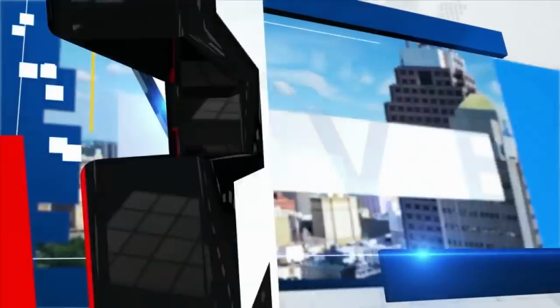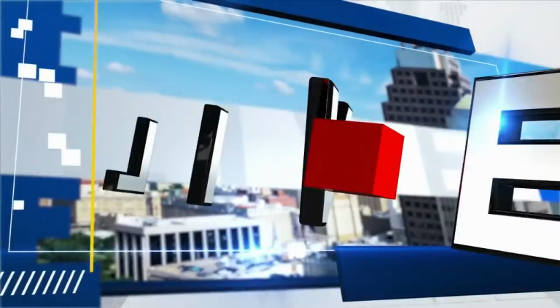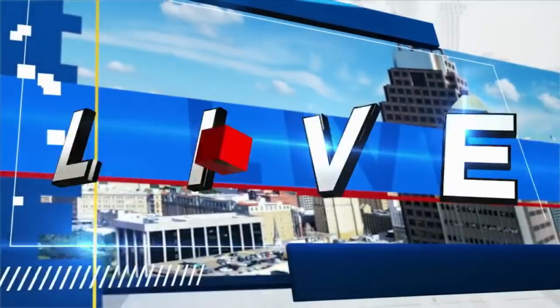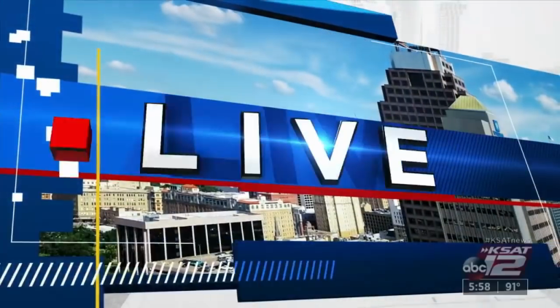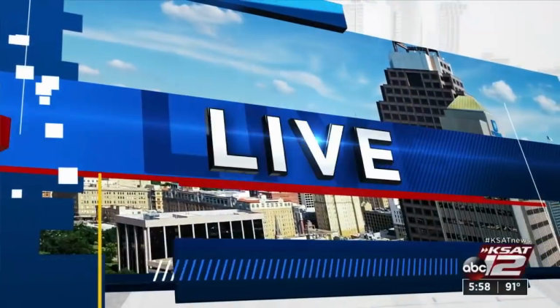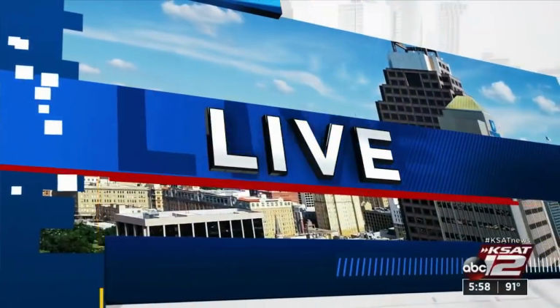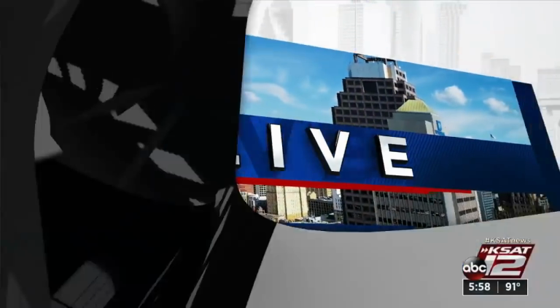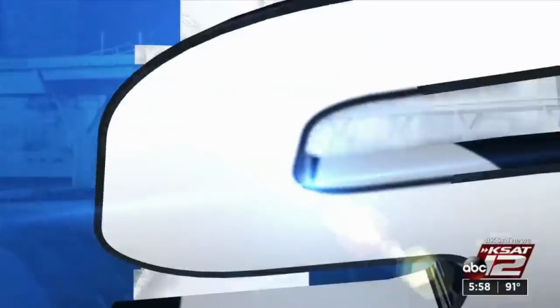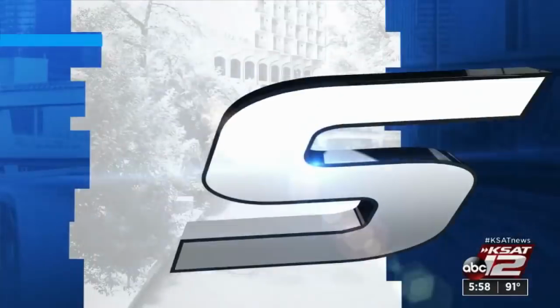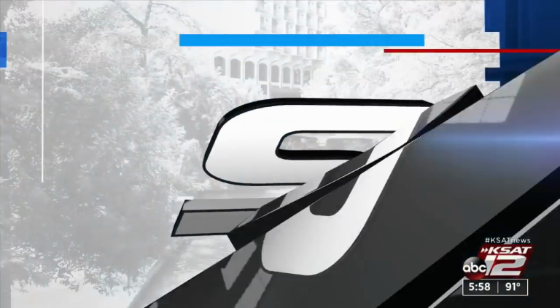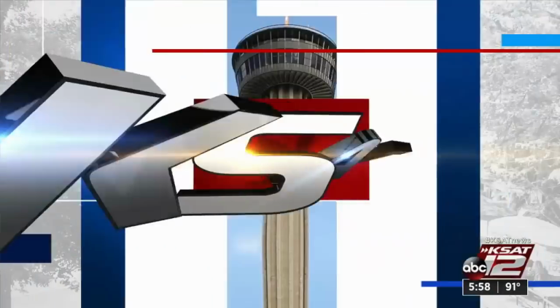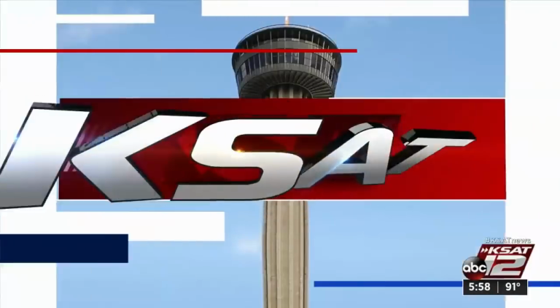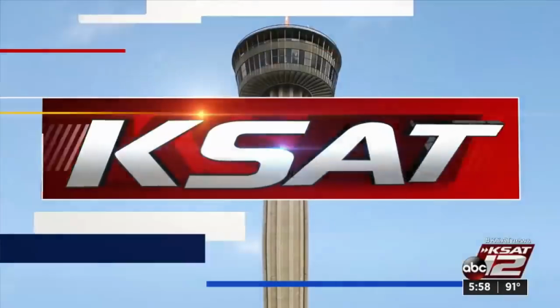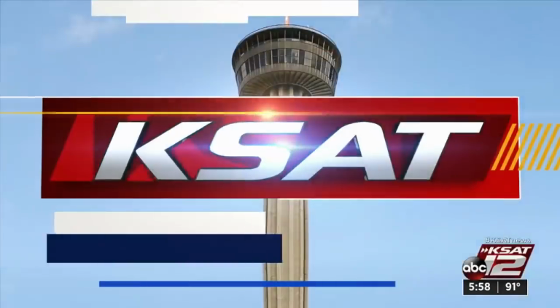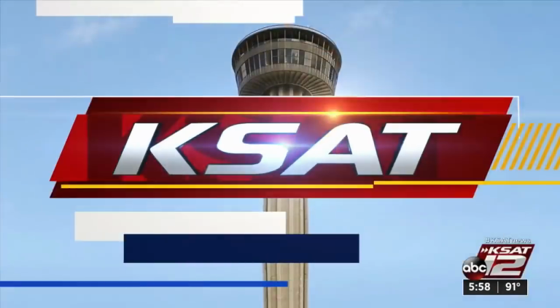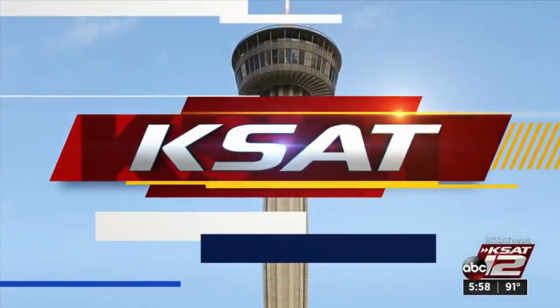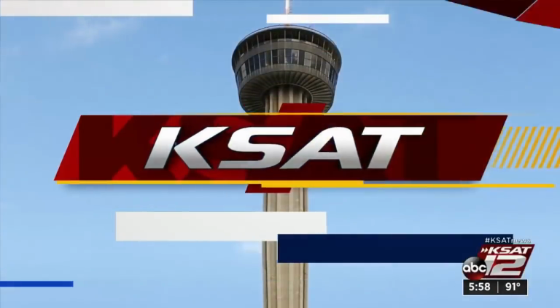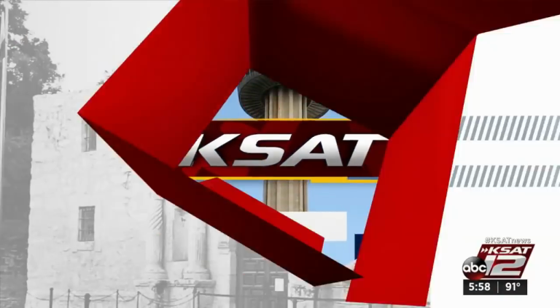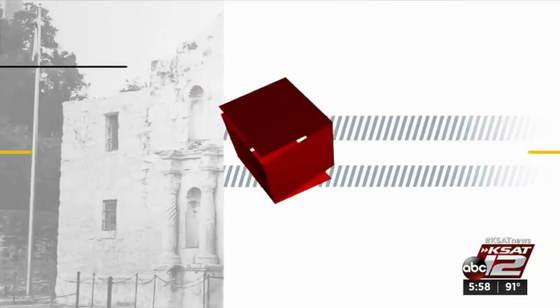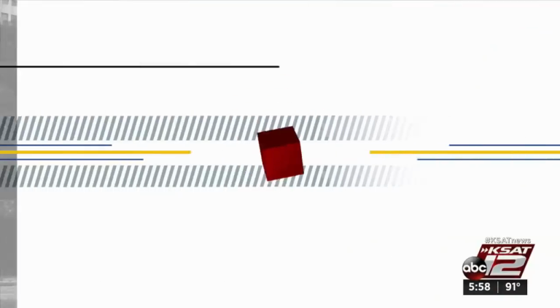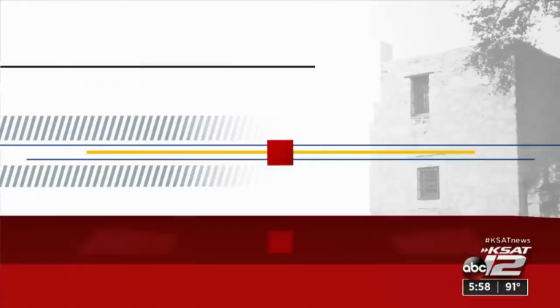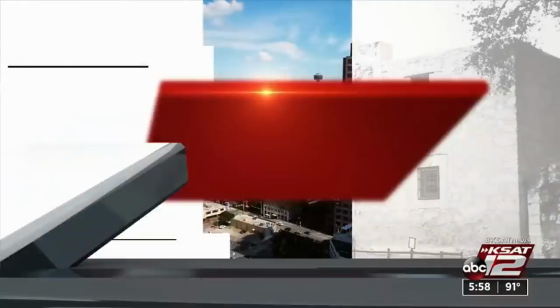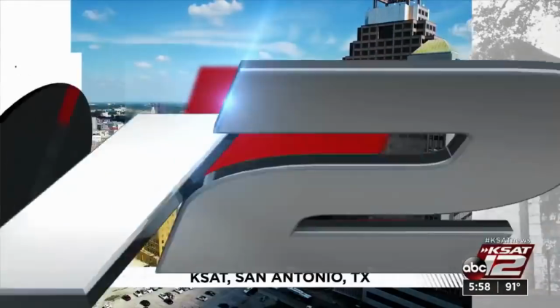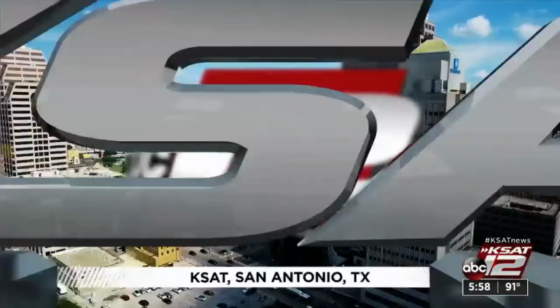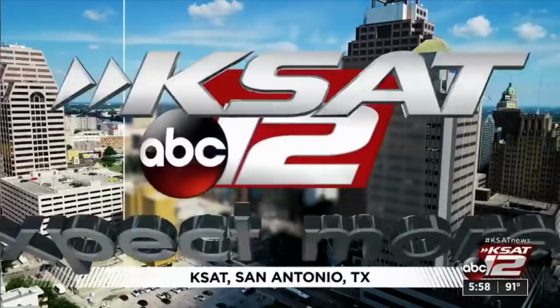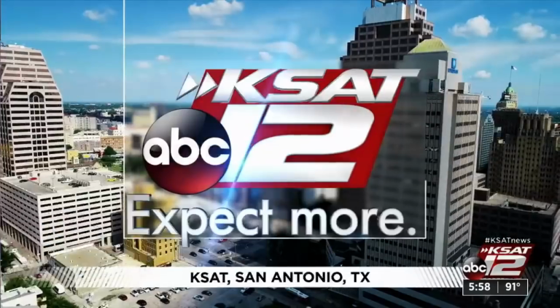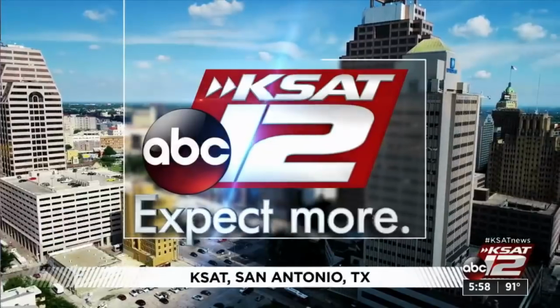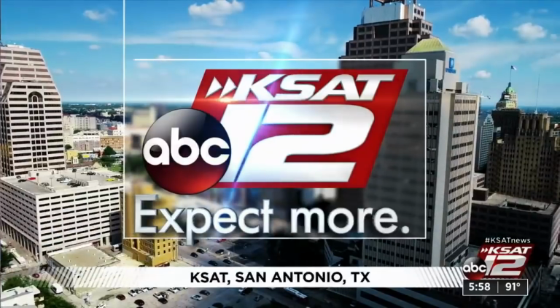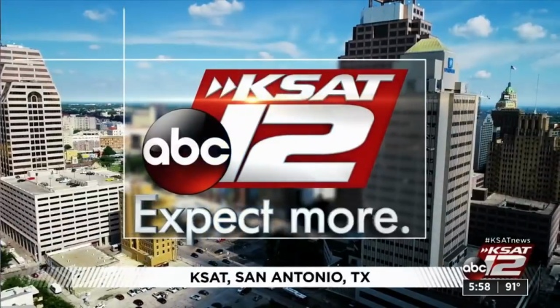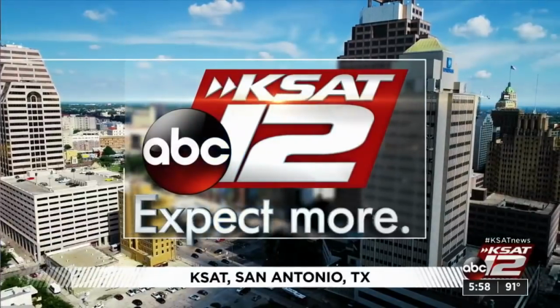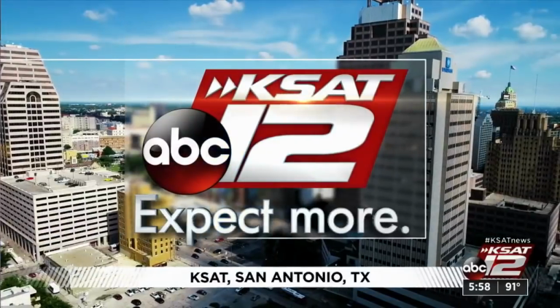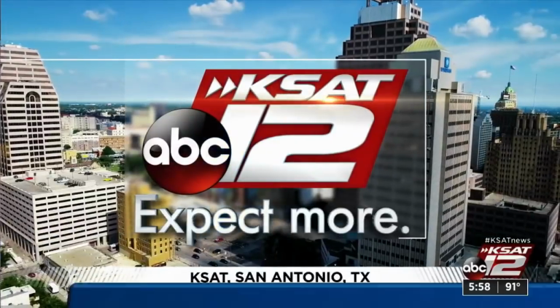Live from KSAT 12, the six o'clock news starts right now.